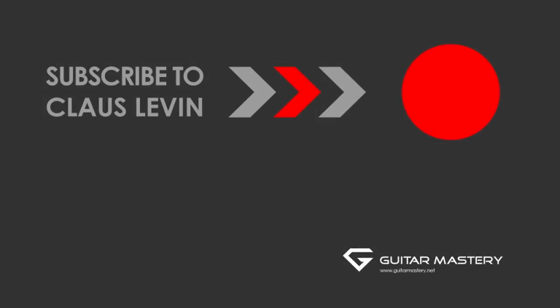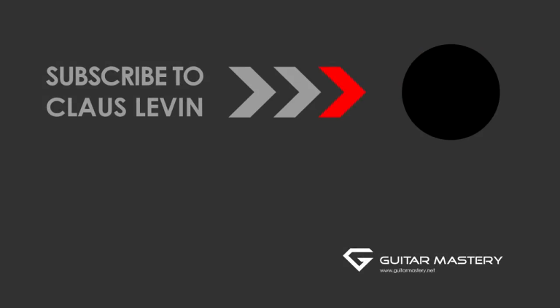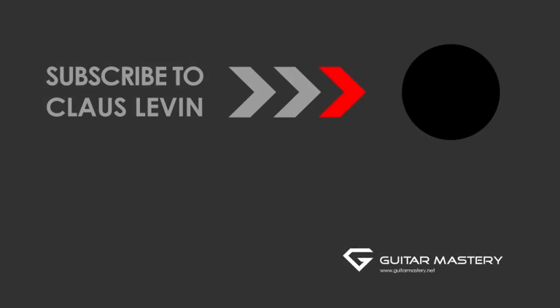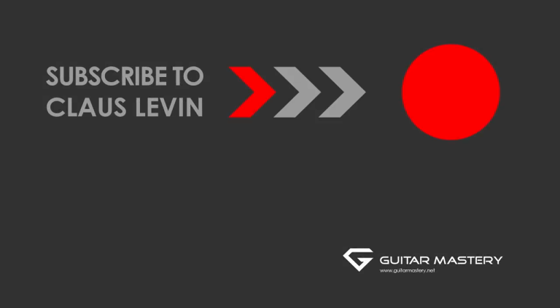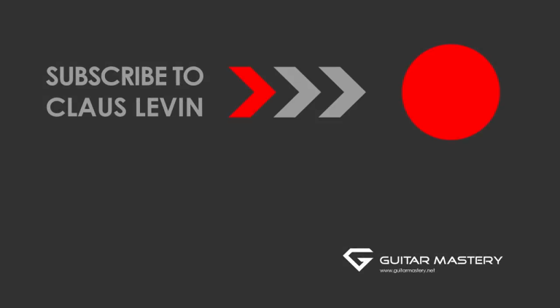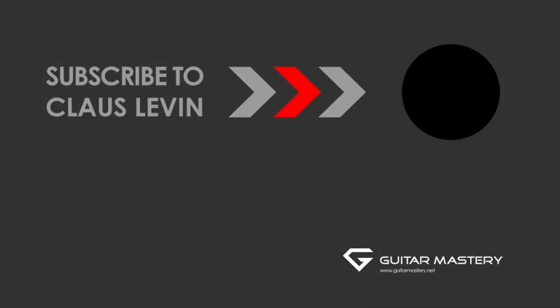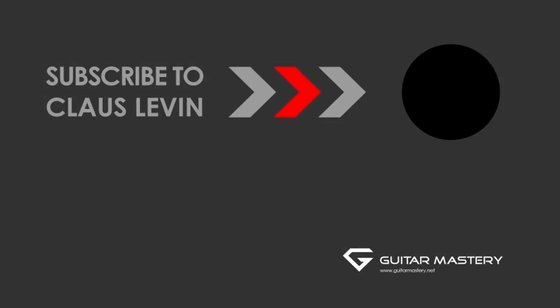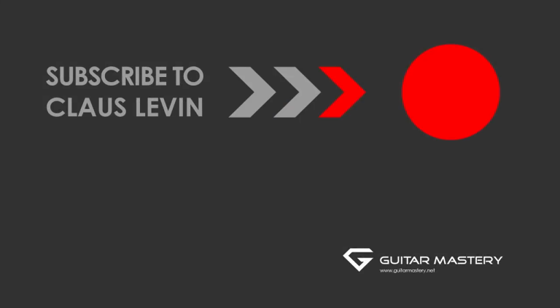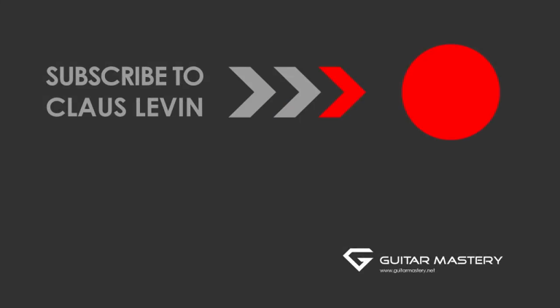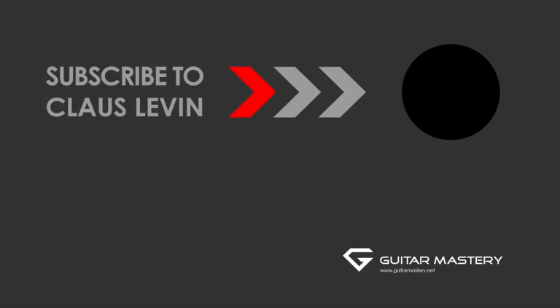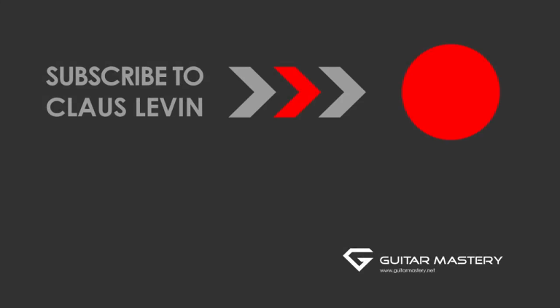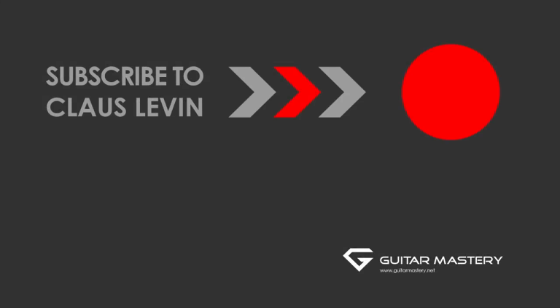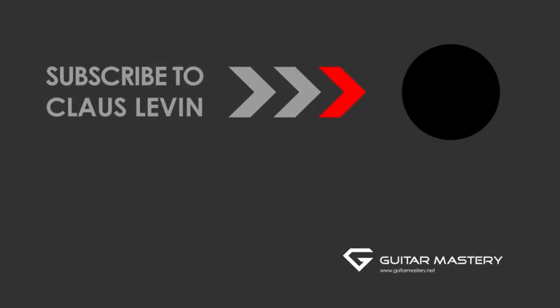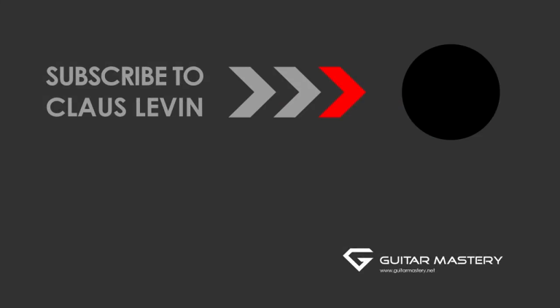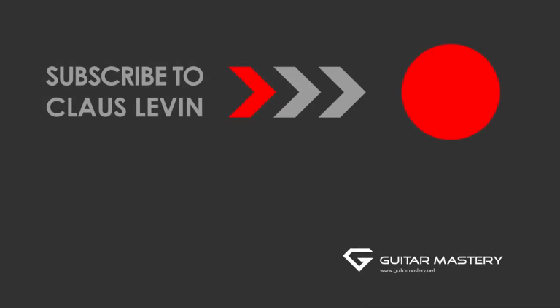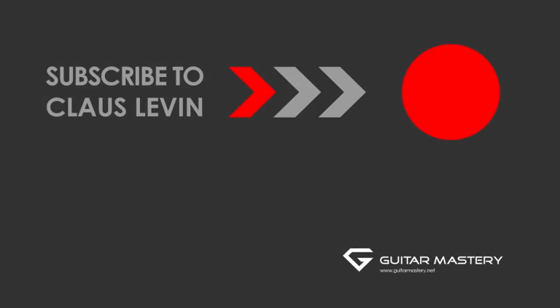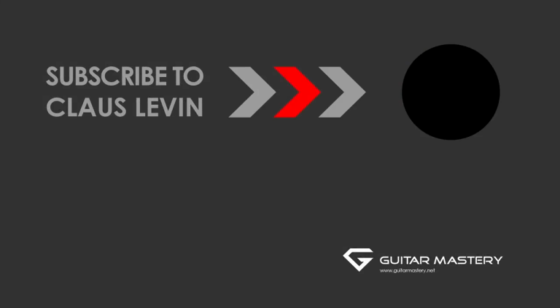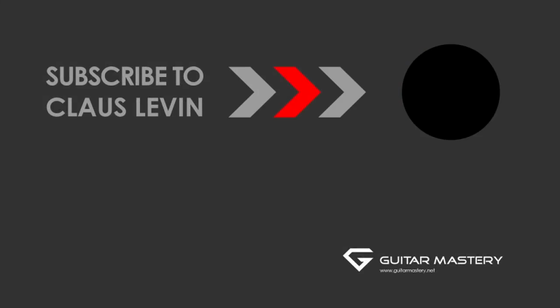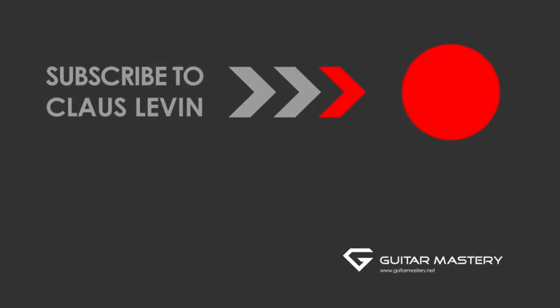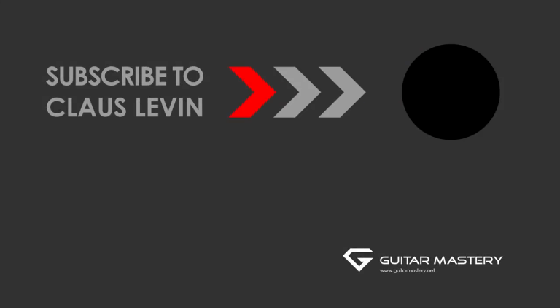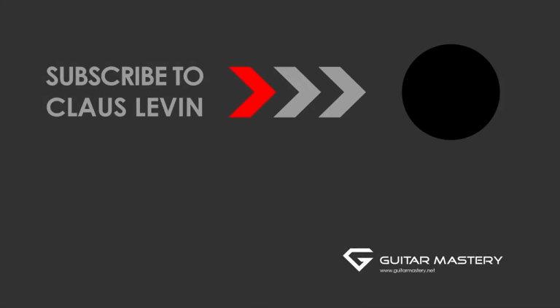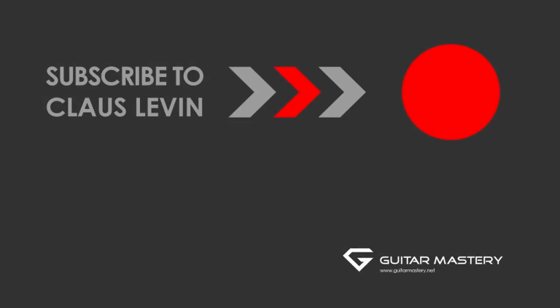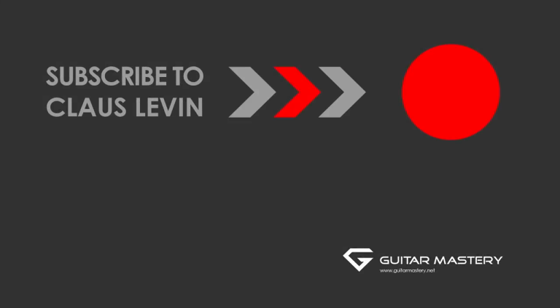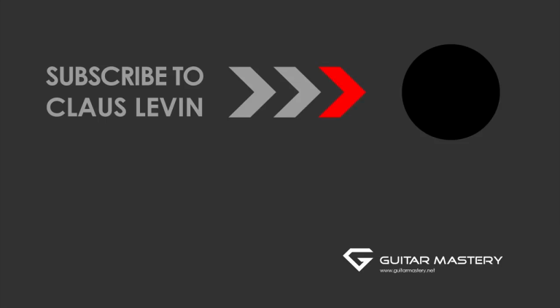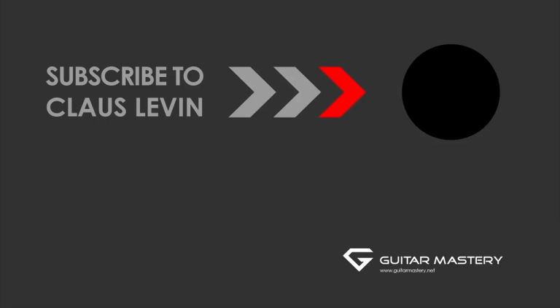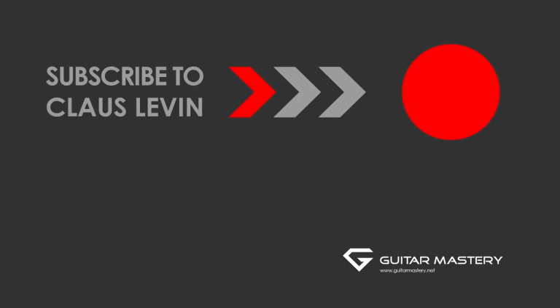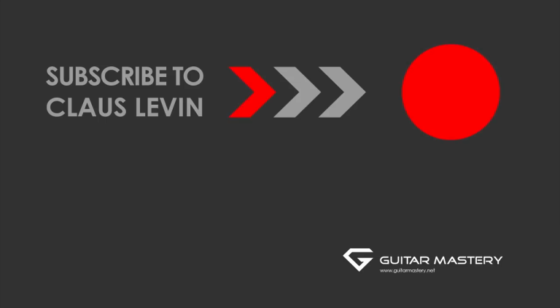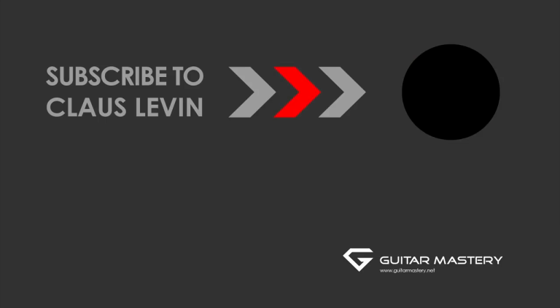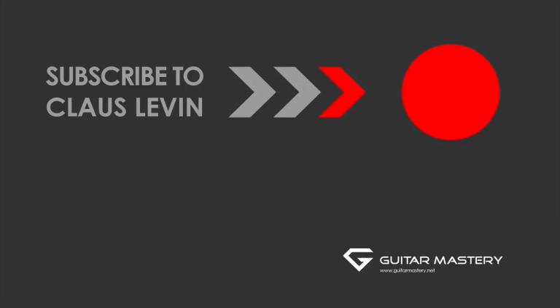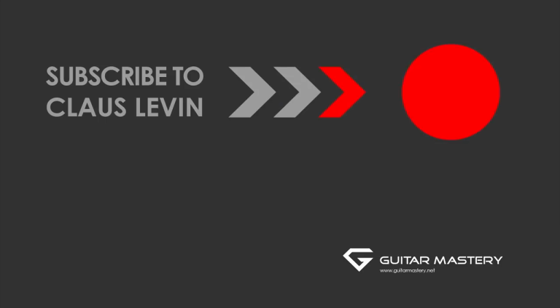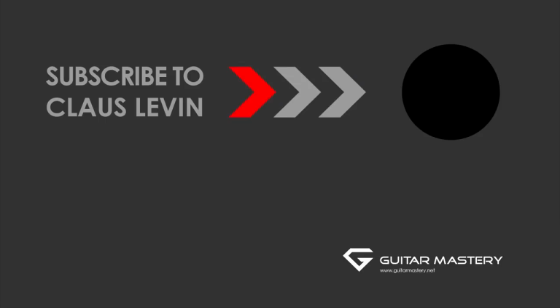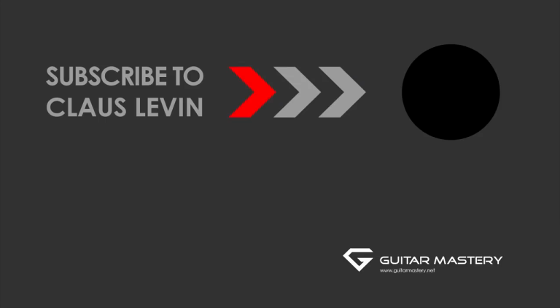Subscribe for more free videos. Do it now.